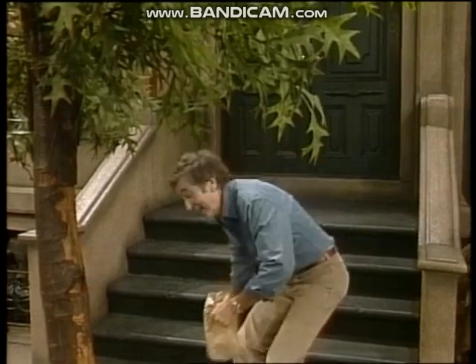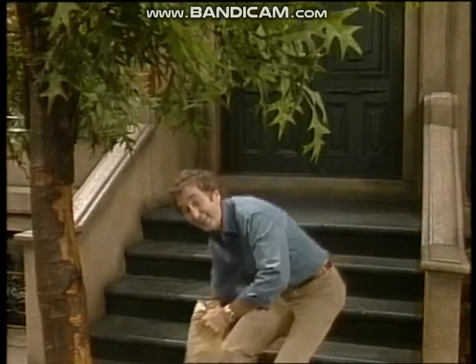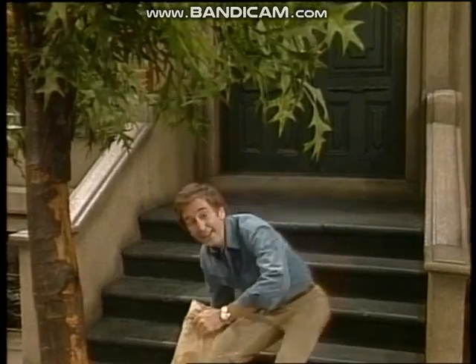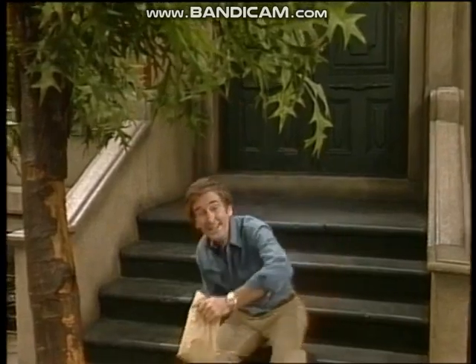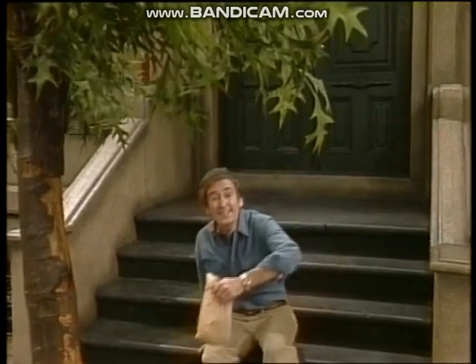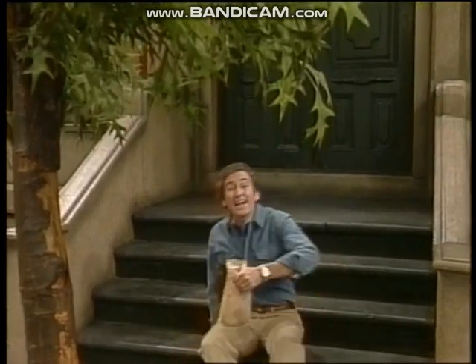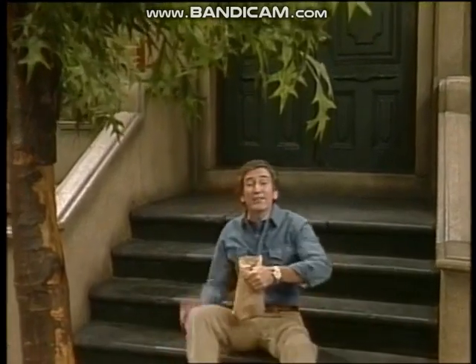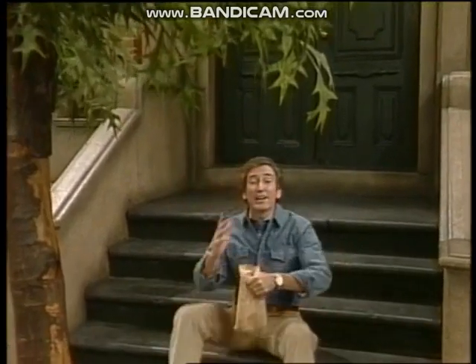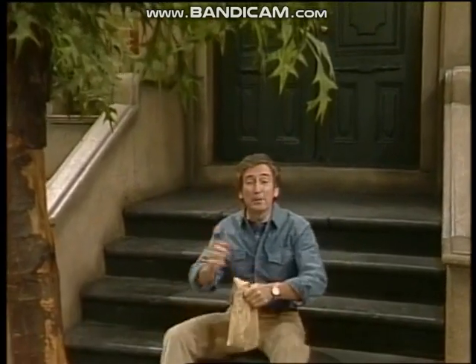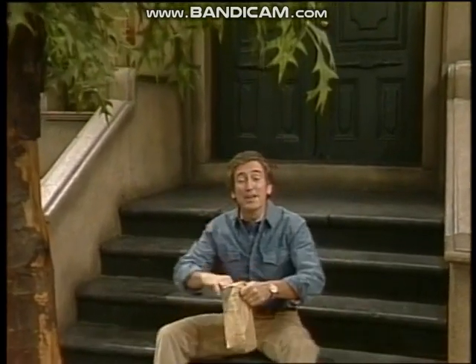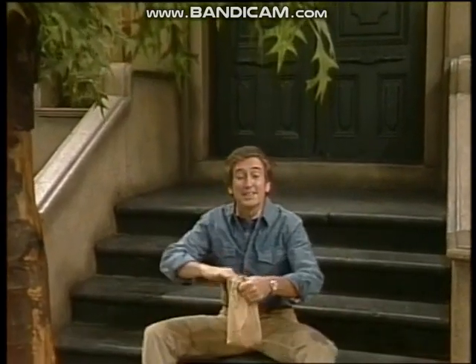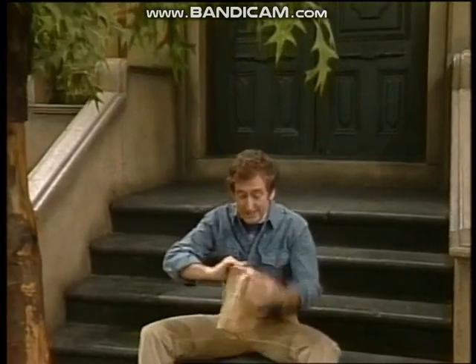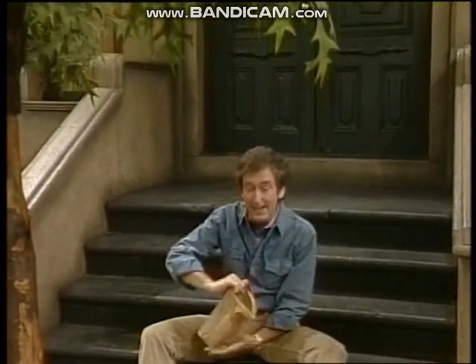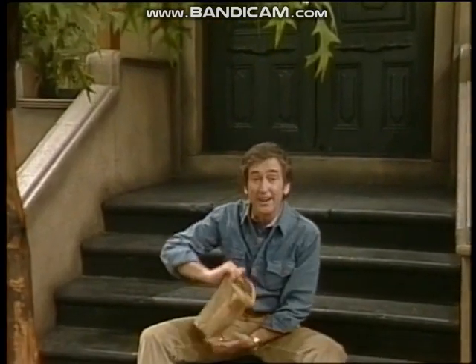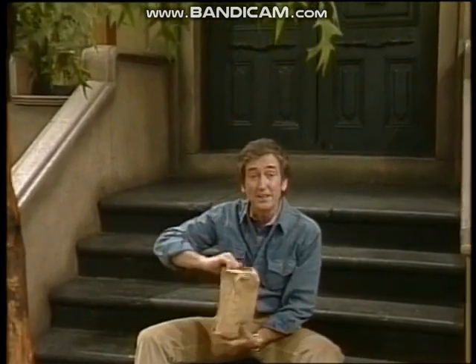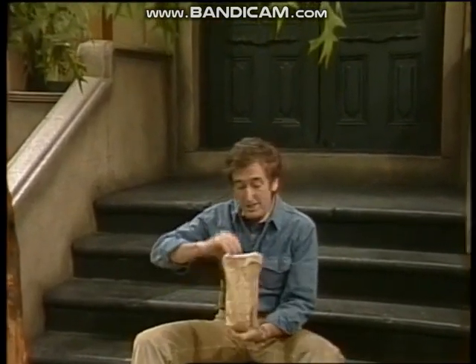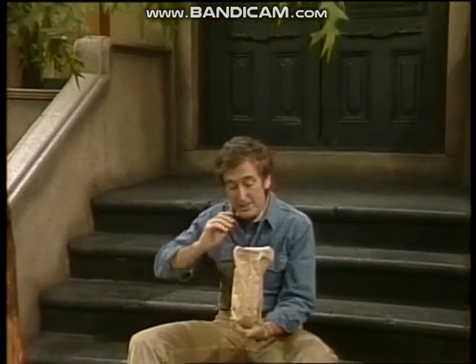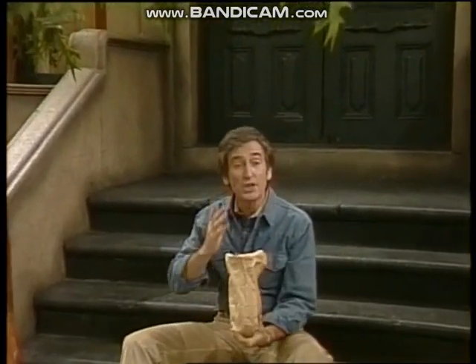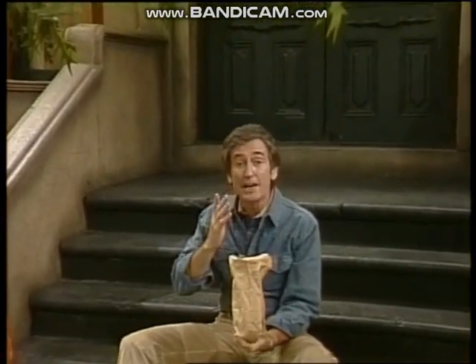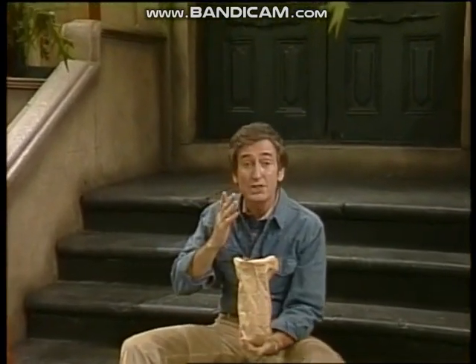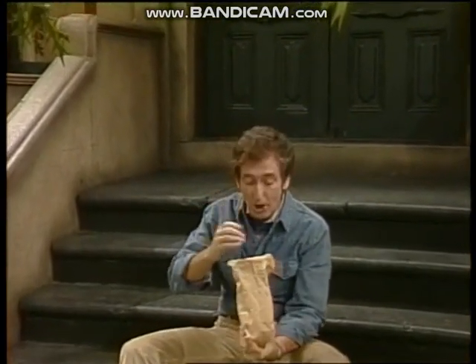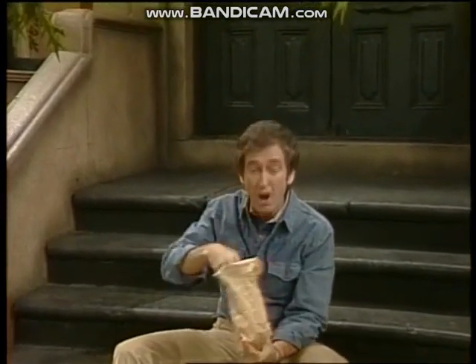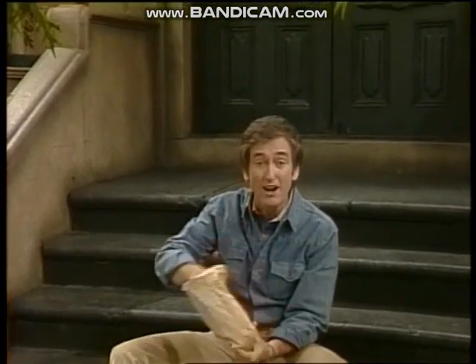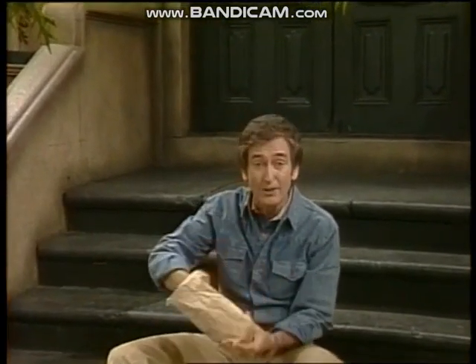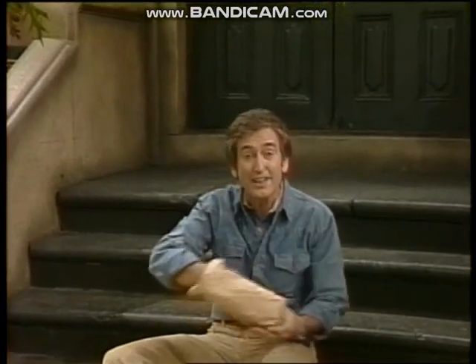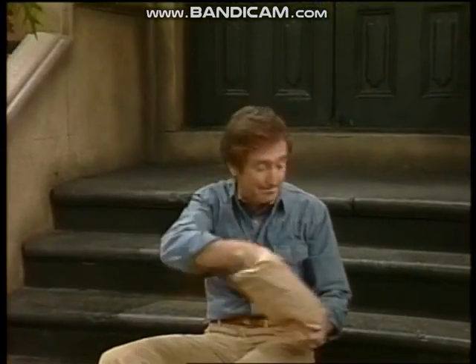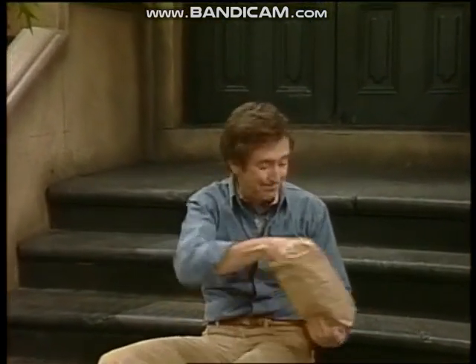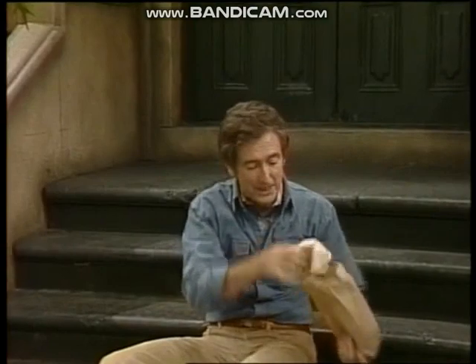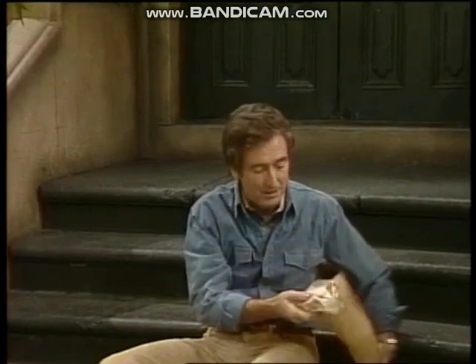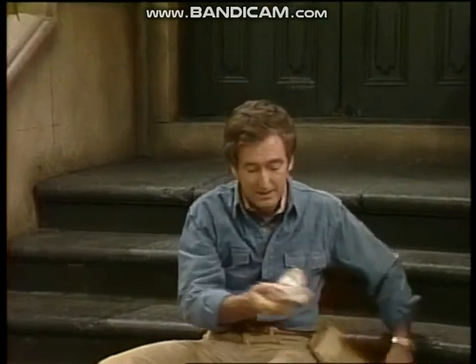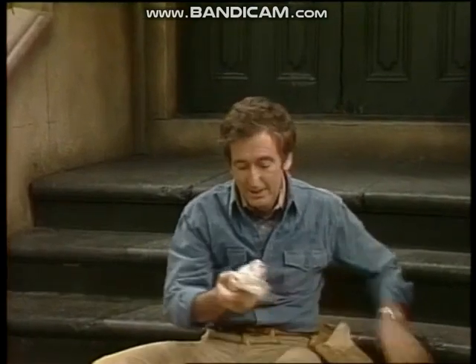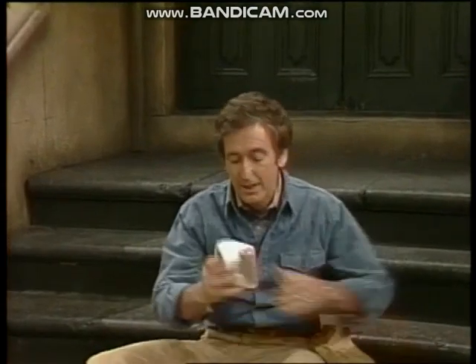At last, I have a couple of minutes to sit down and eat my sandwich. I am so hungry. Oh, Bob!